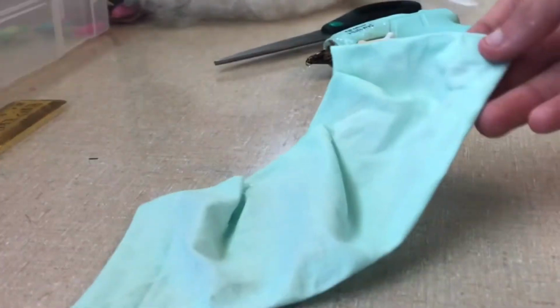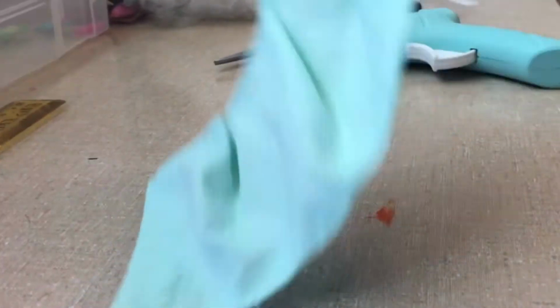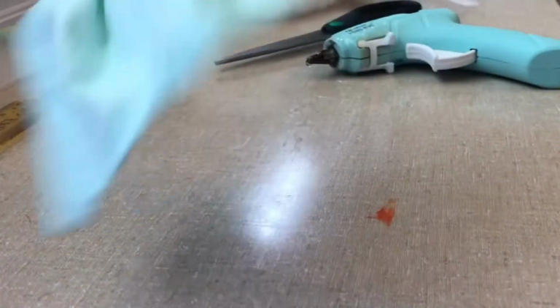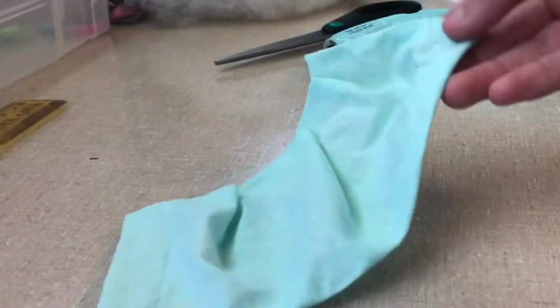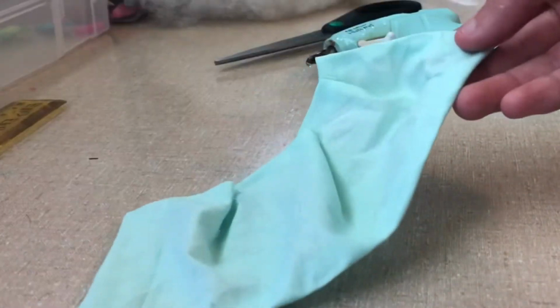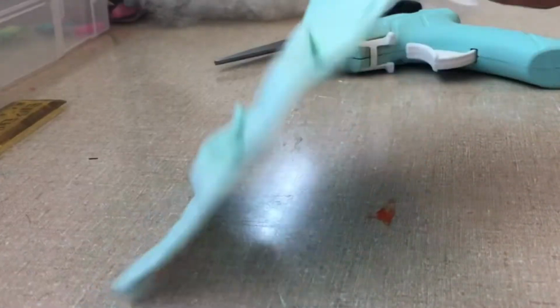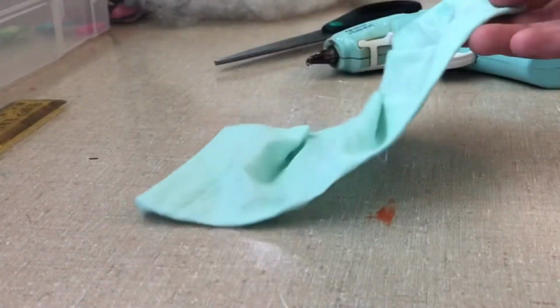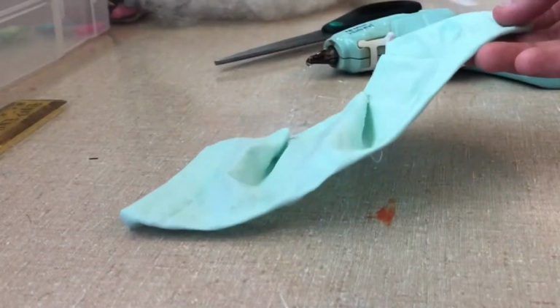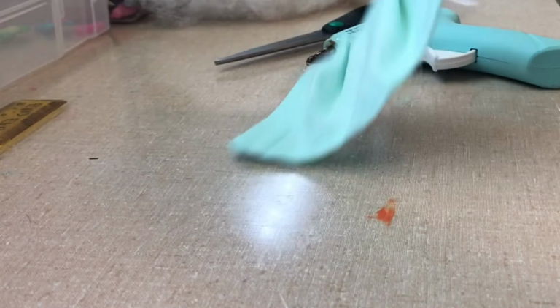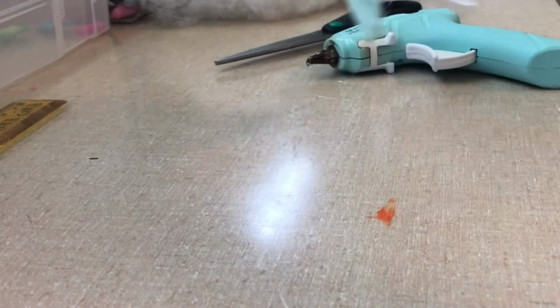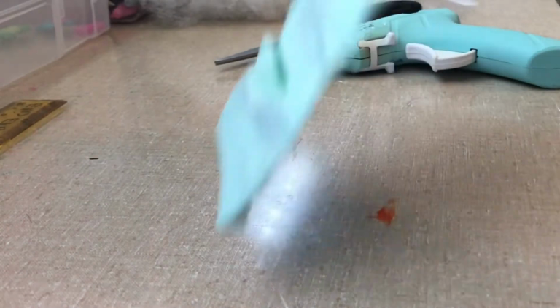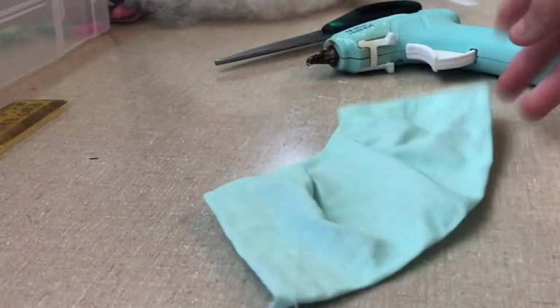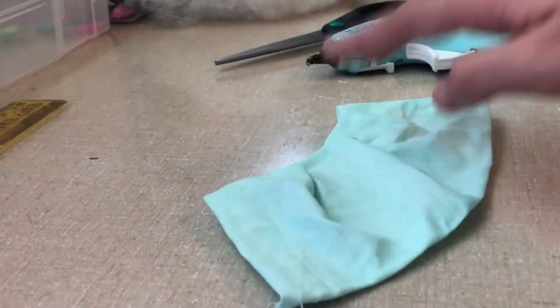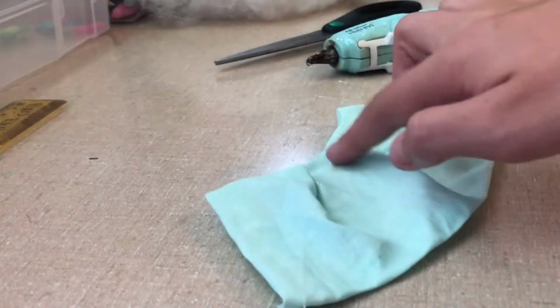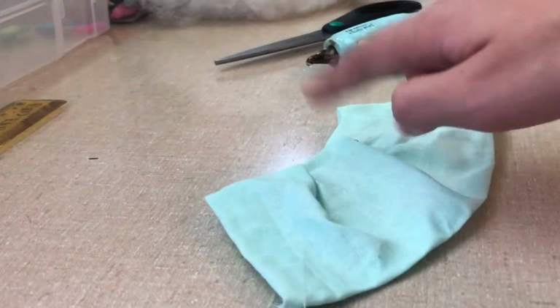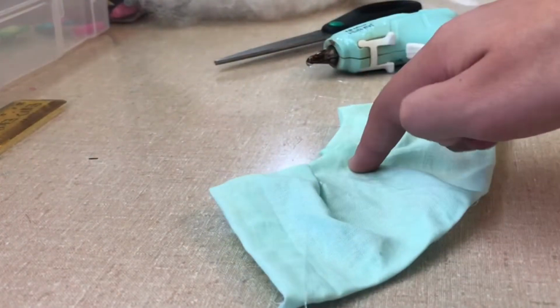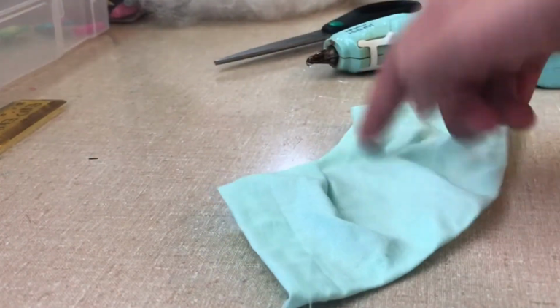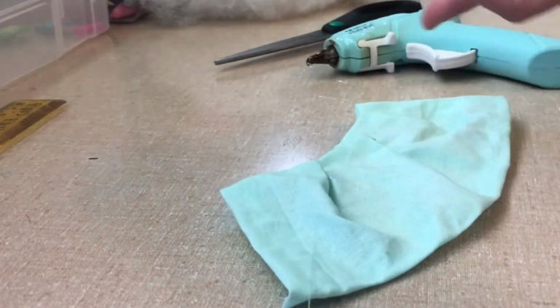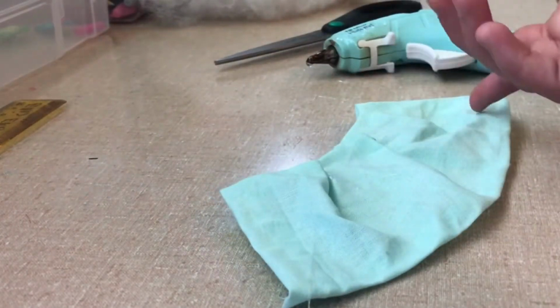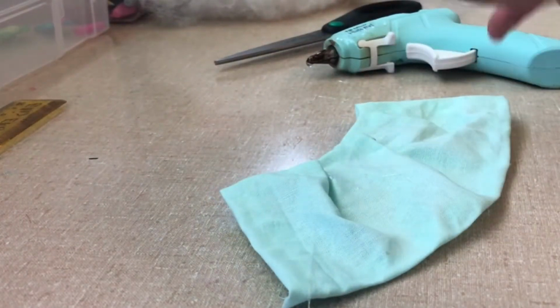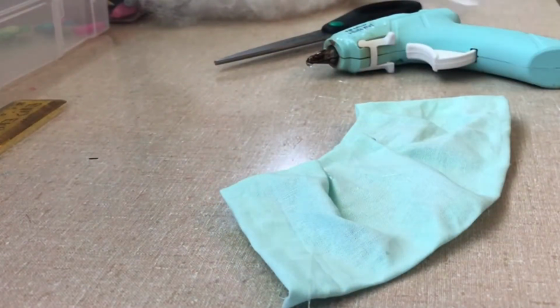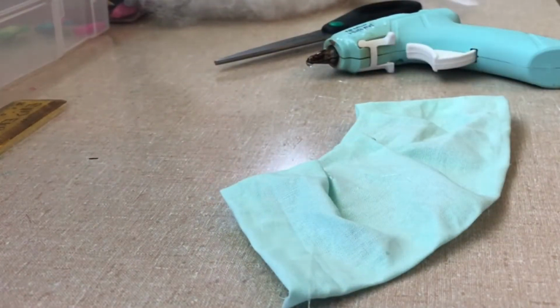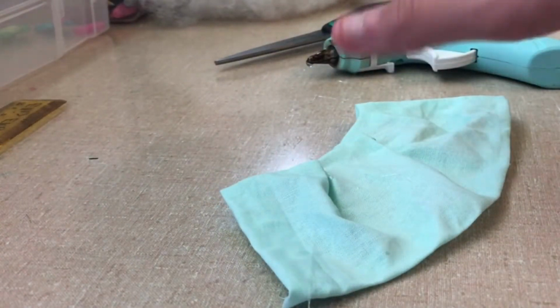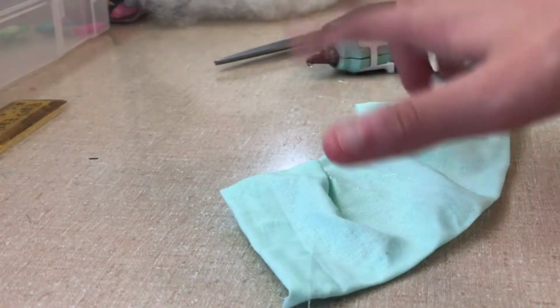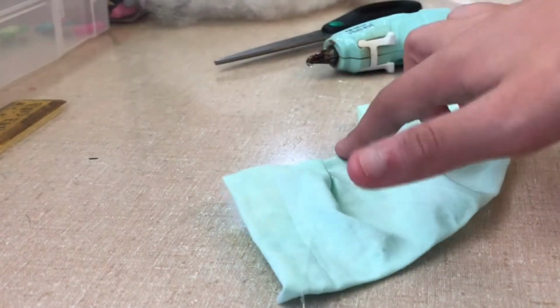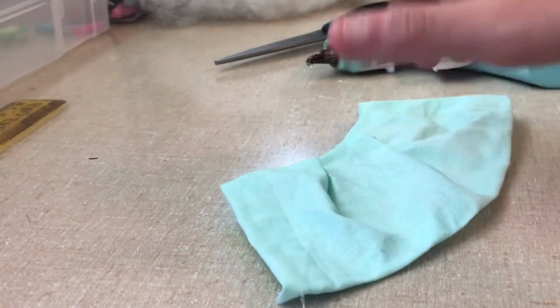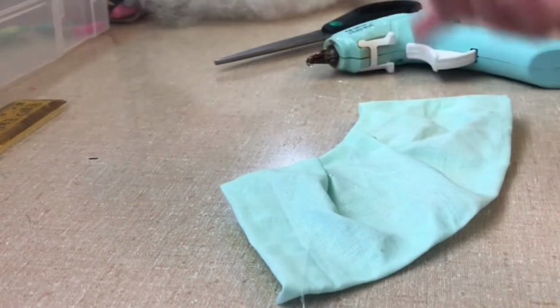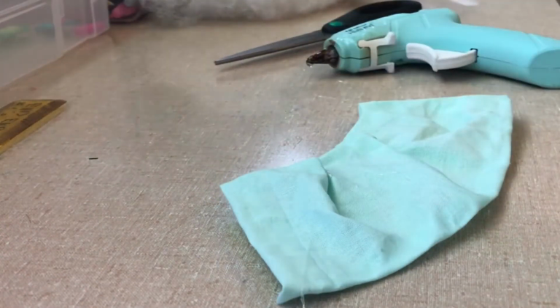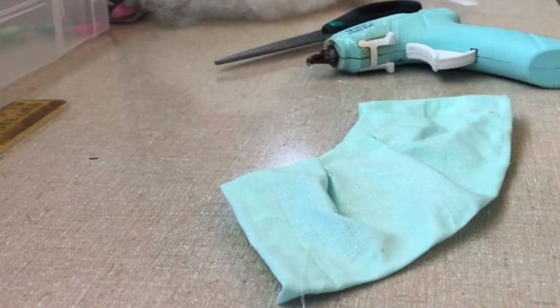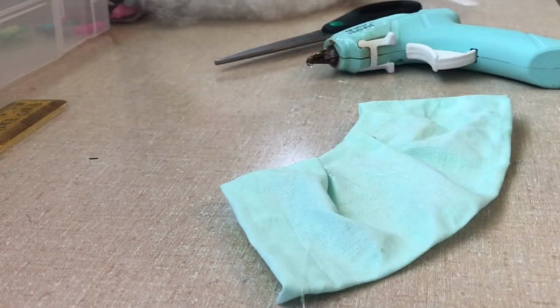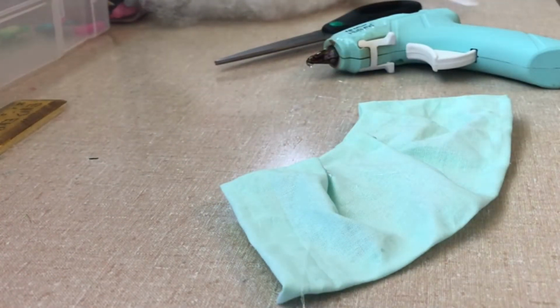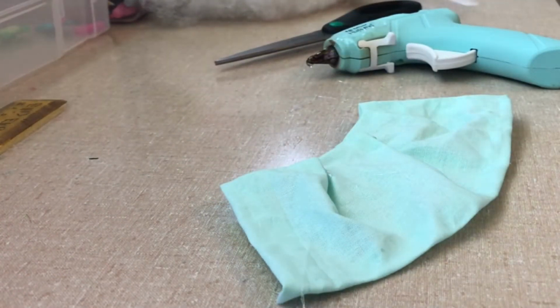Your dress should actually look somewhat like this now. You can add a pearl or something on here — I'm going to add a pearl bead.